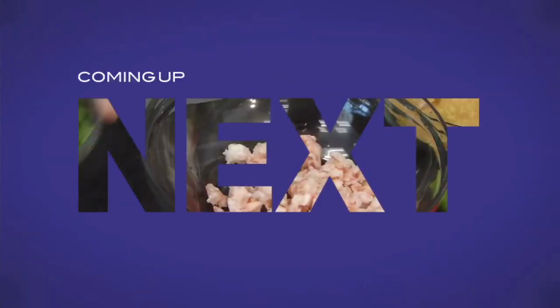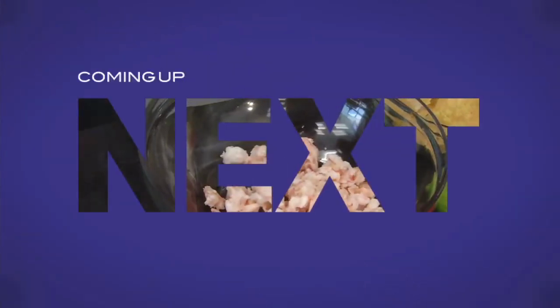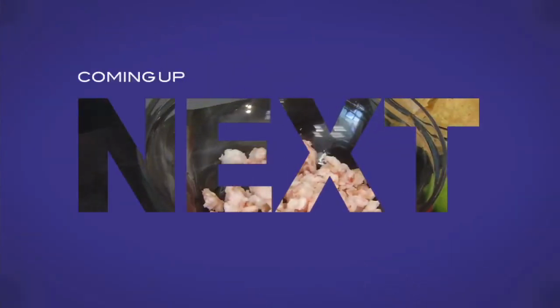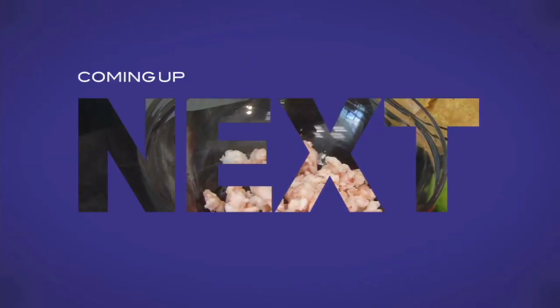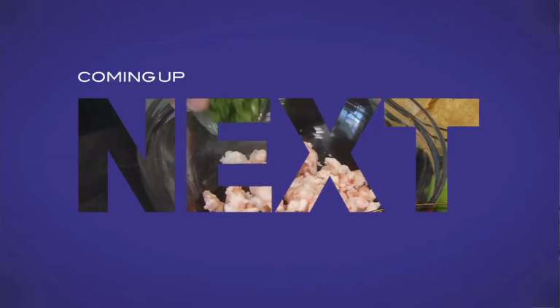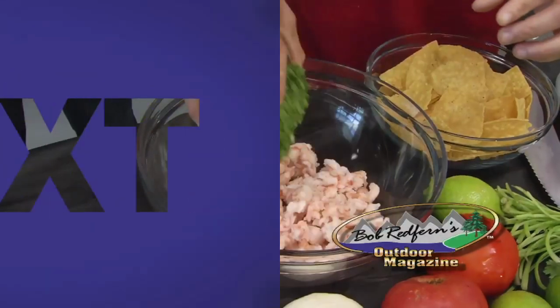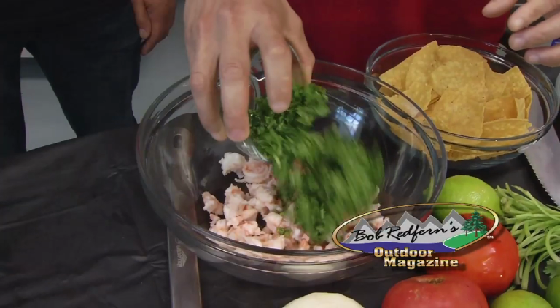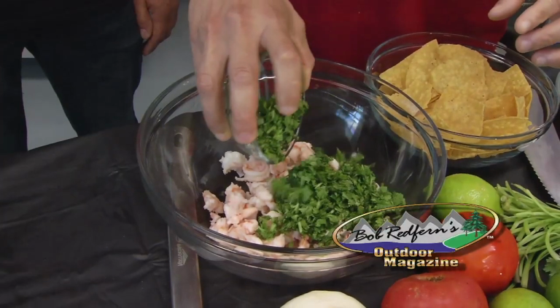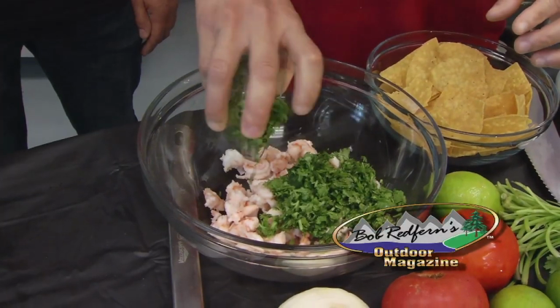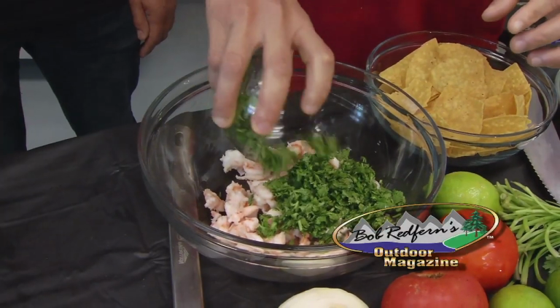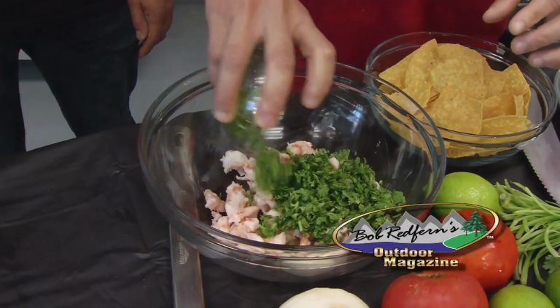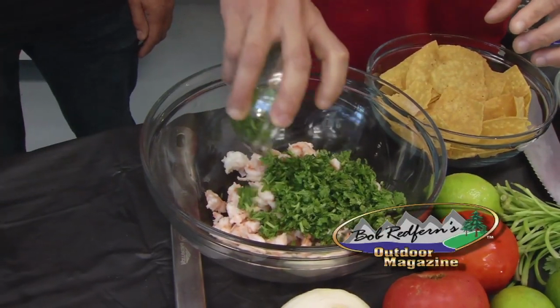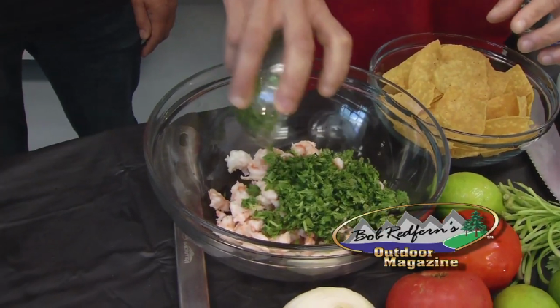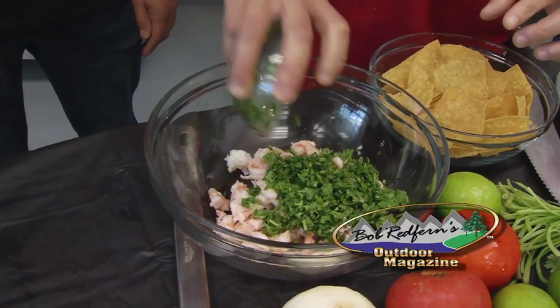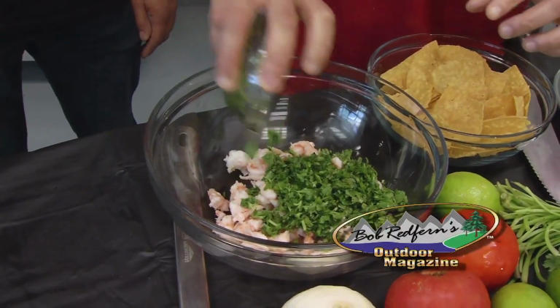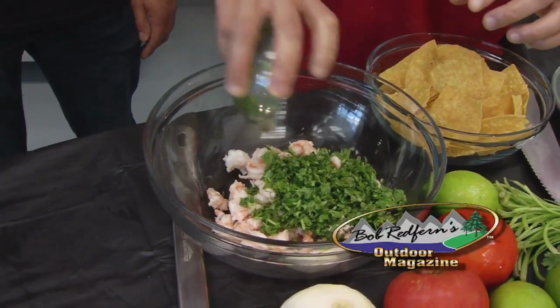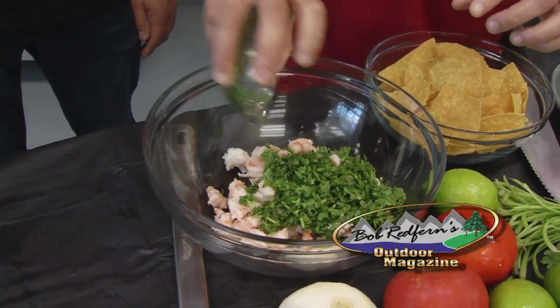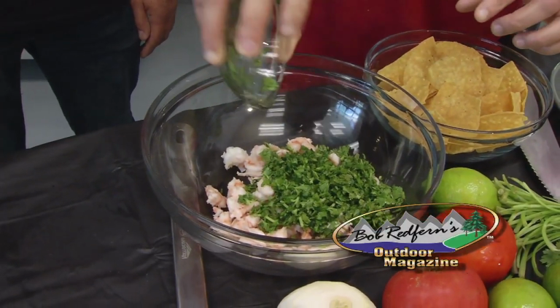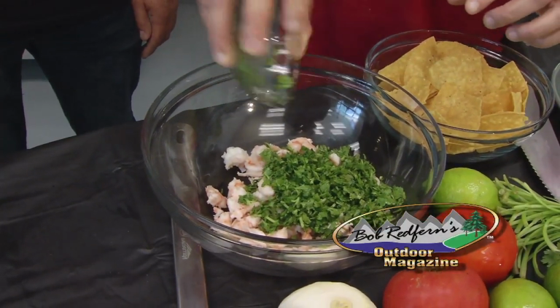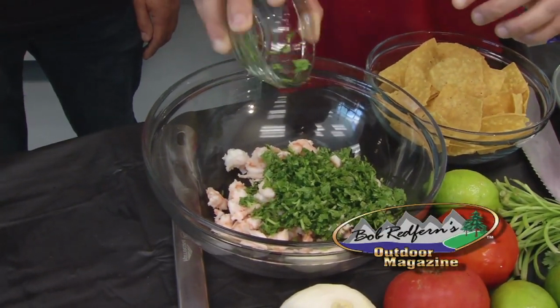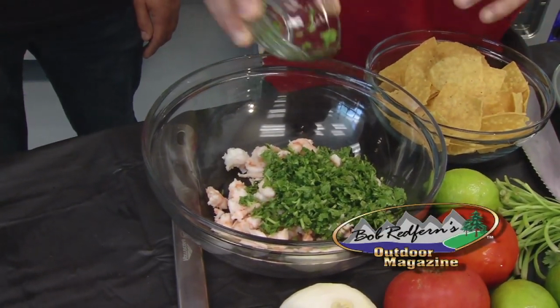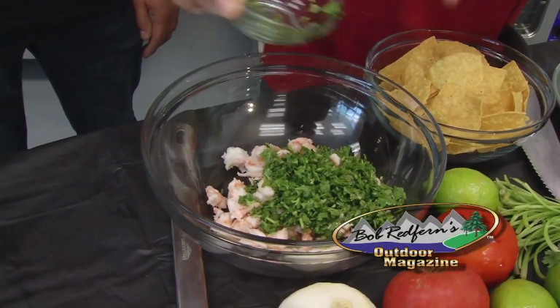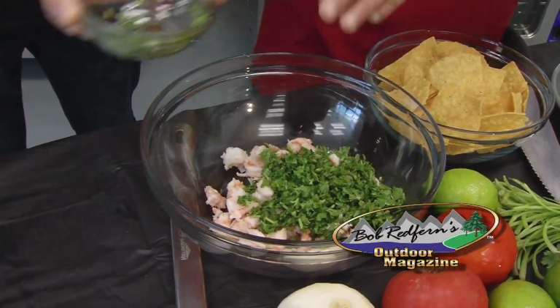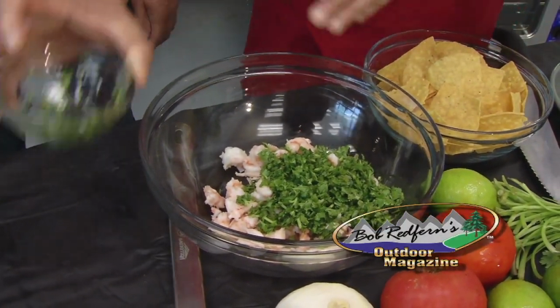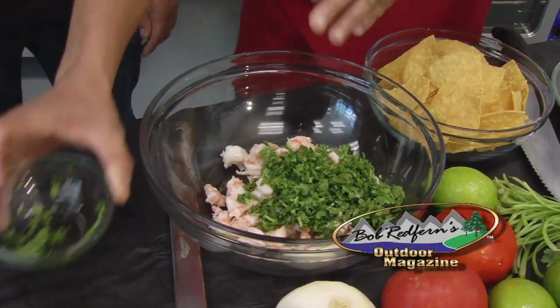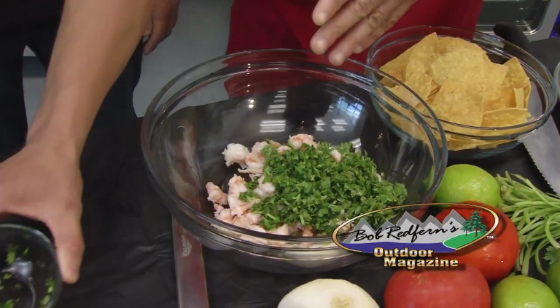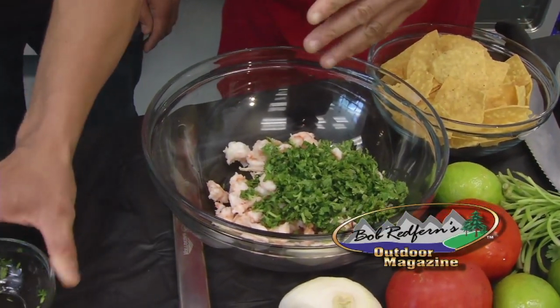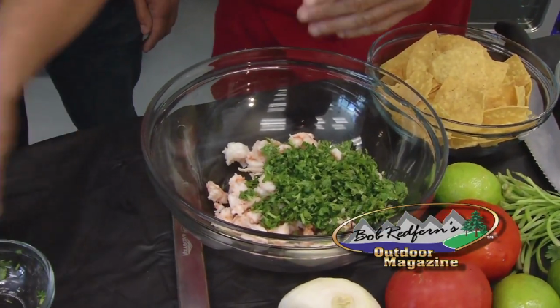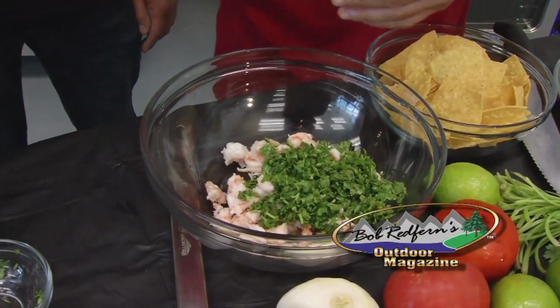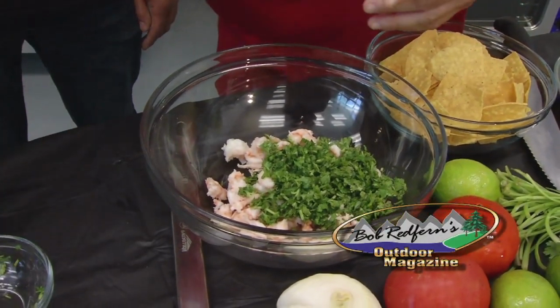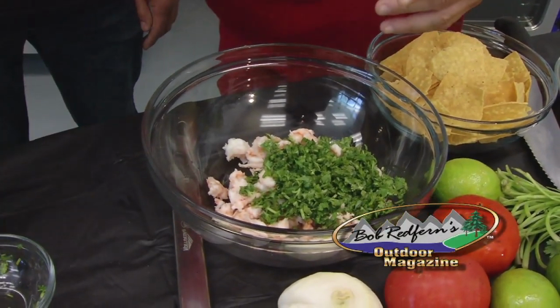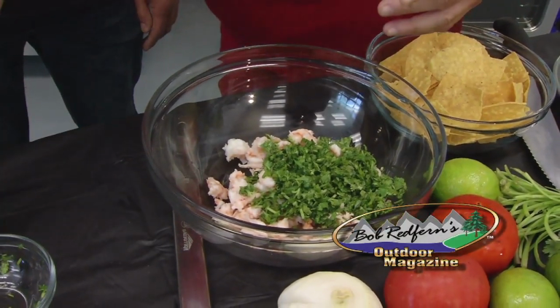Coming up next, we head to the Florence City Market for a South Carolina certified shrimp recipe.